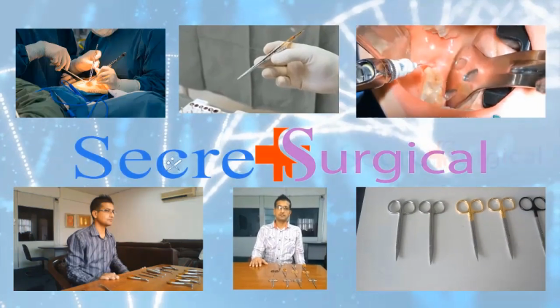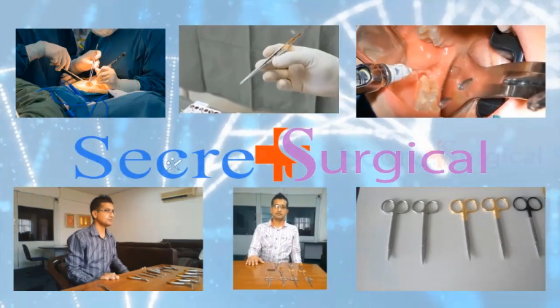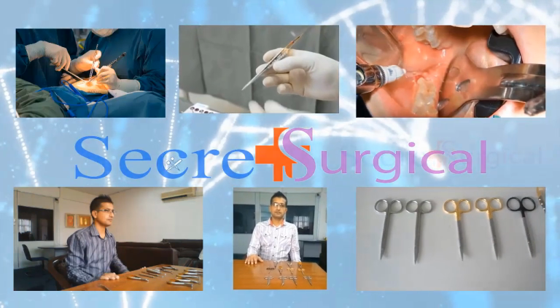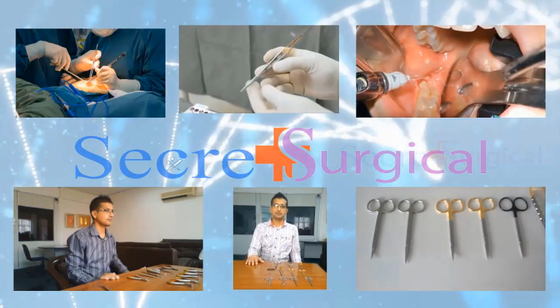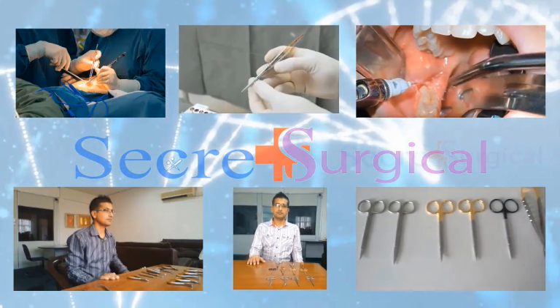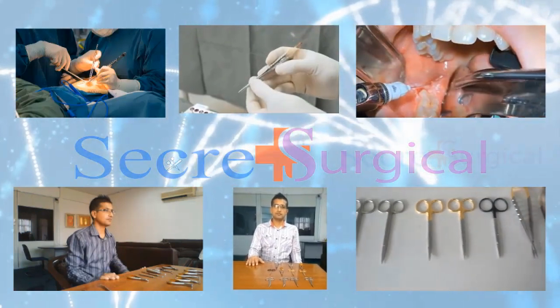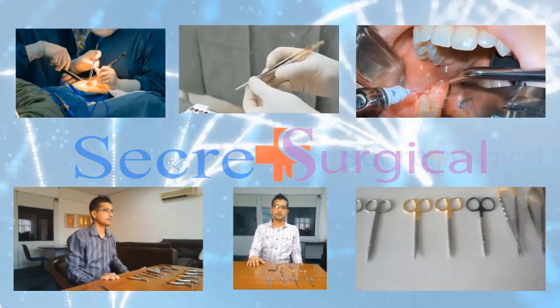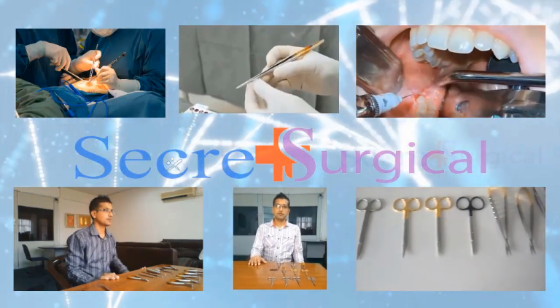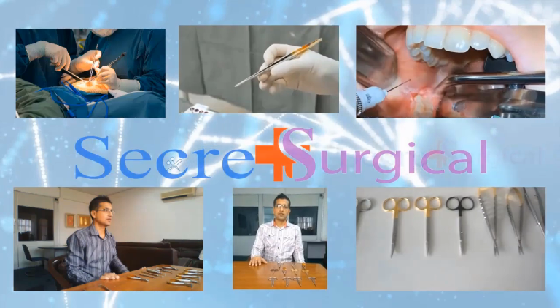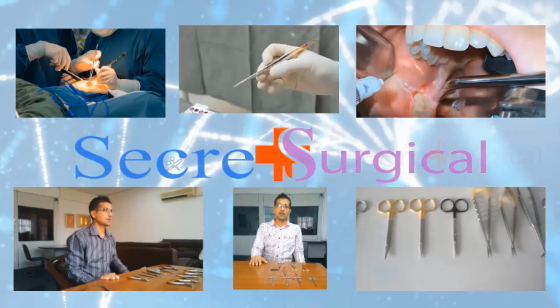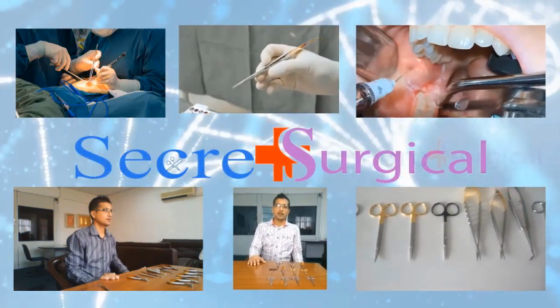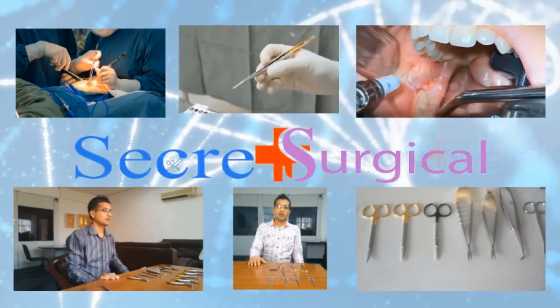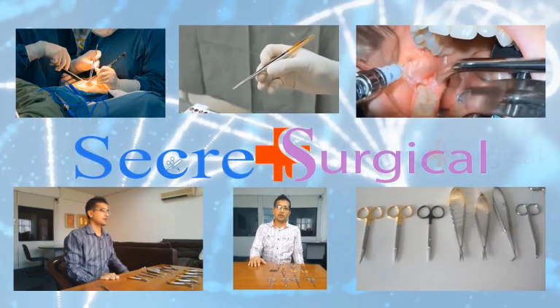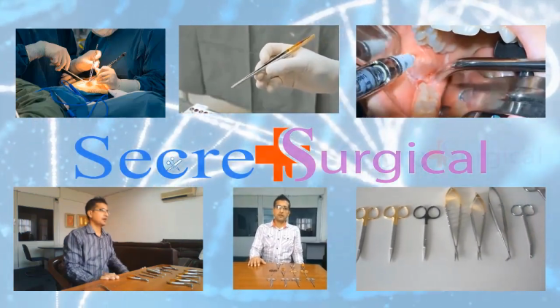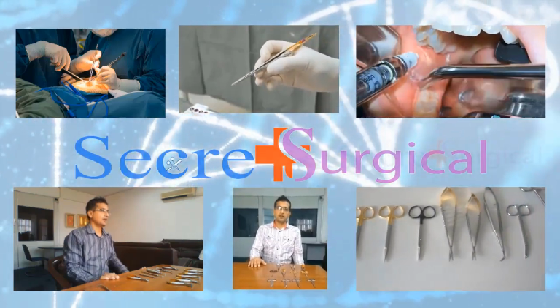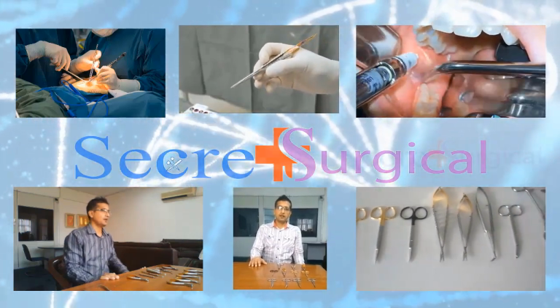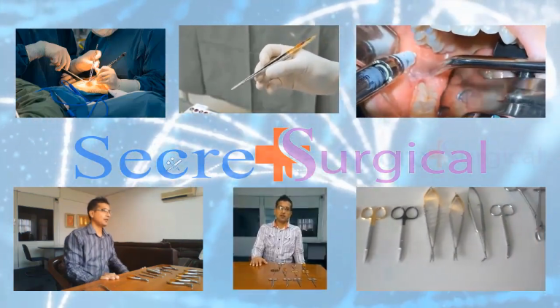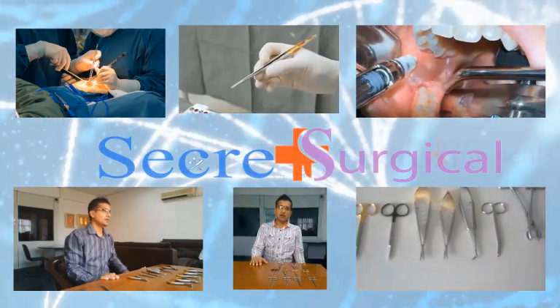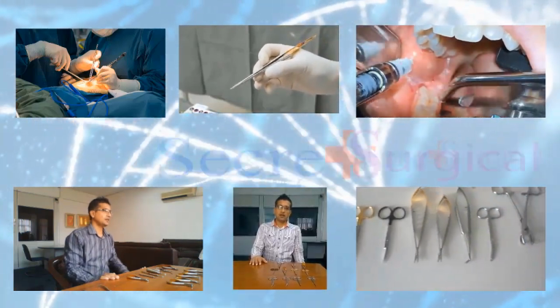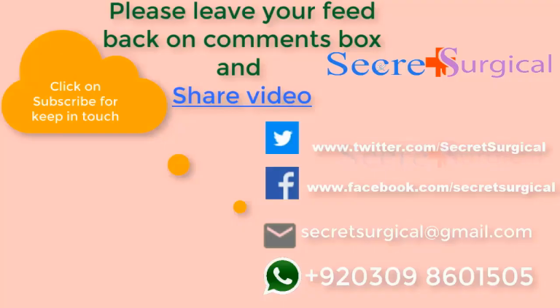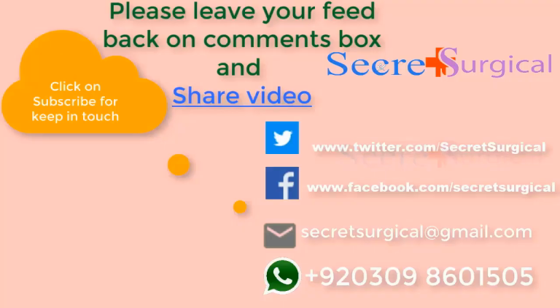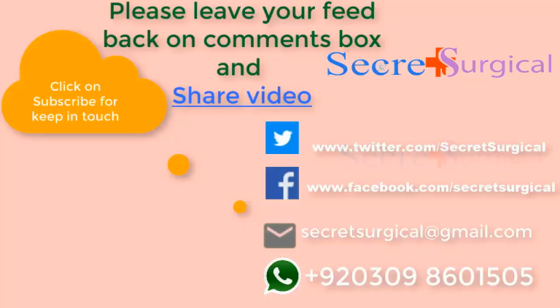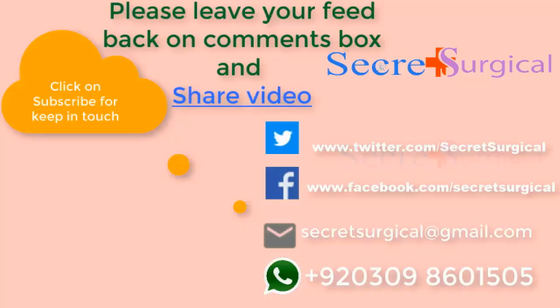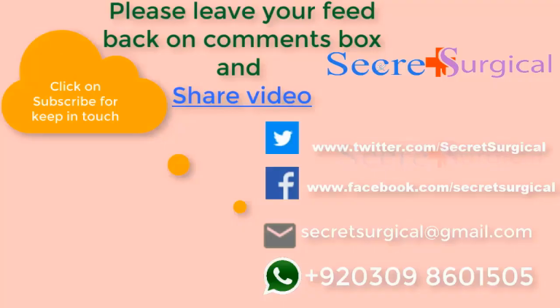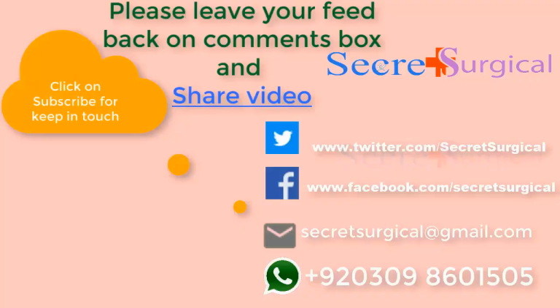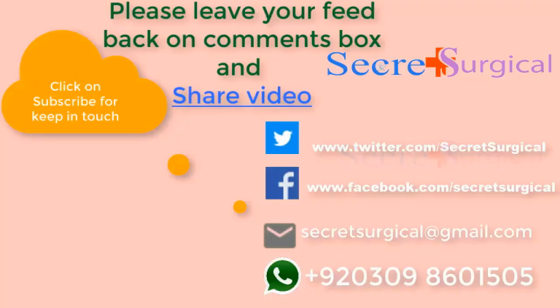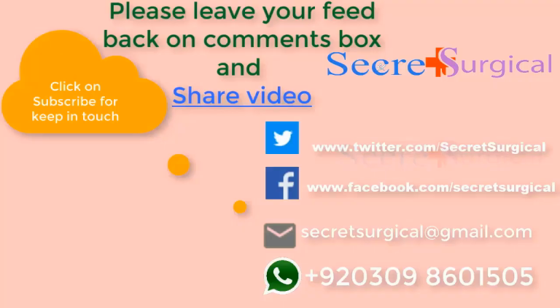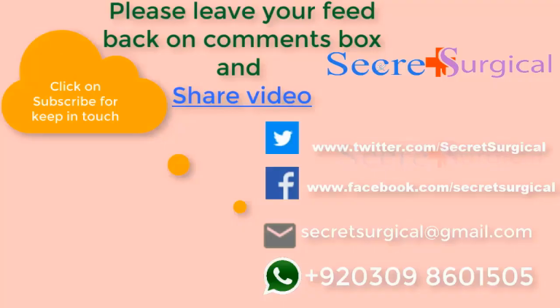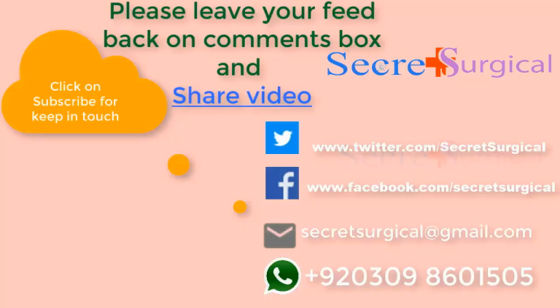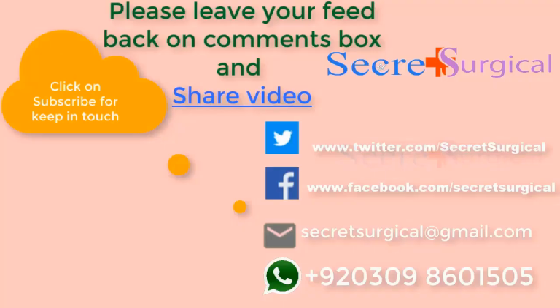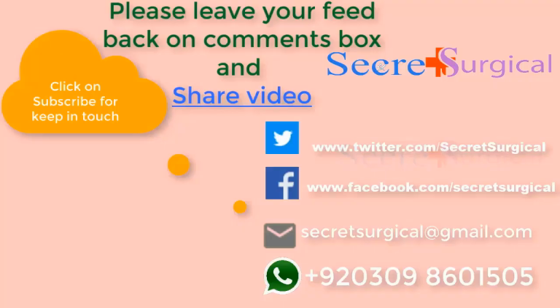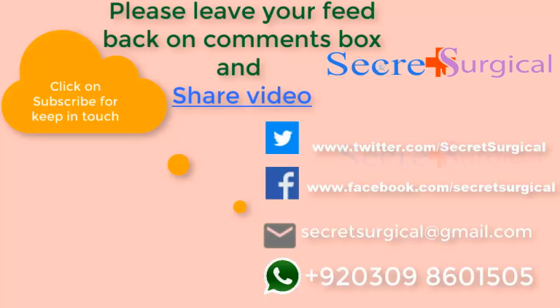If you want to buy any dental product at the best price and best quality, contact us. Please leave your feedback in the comment box and click subscribe to keep in touch for future videos.